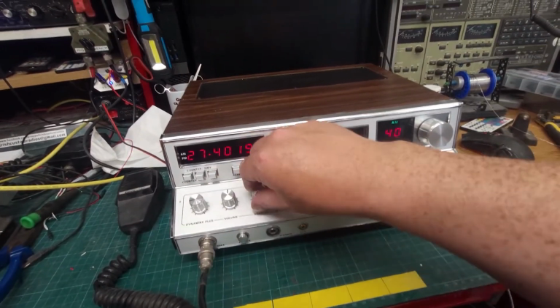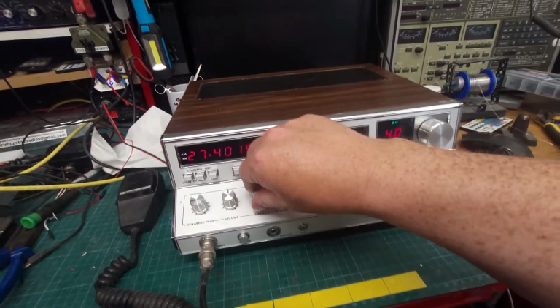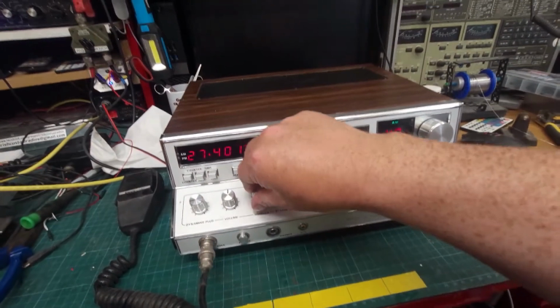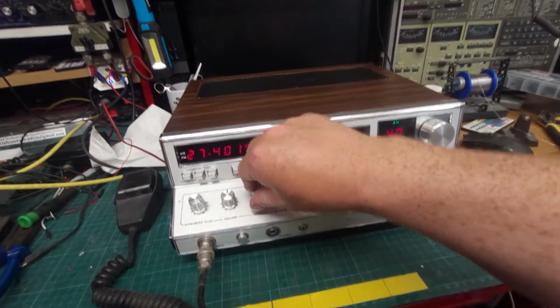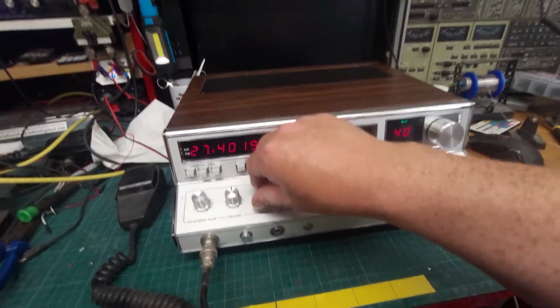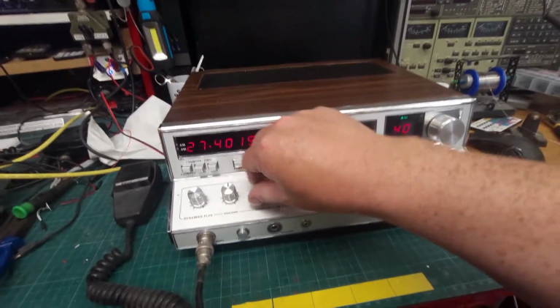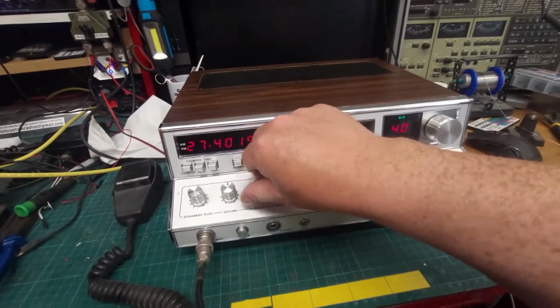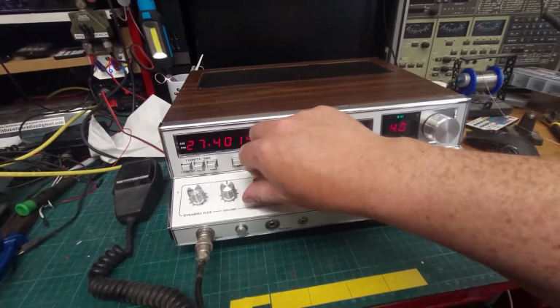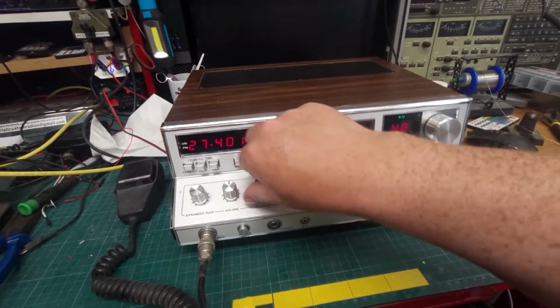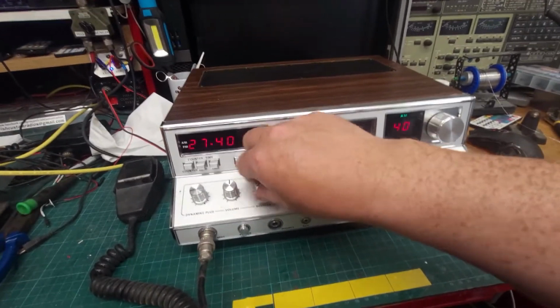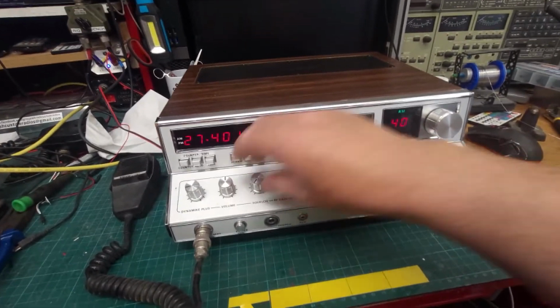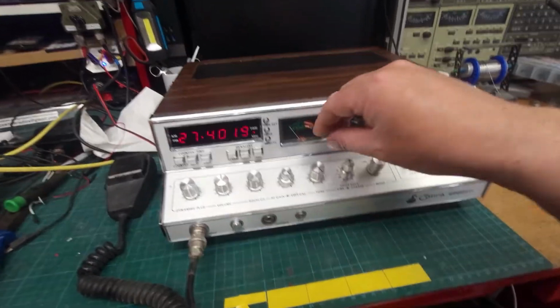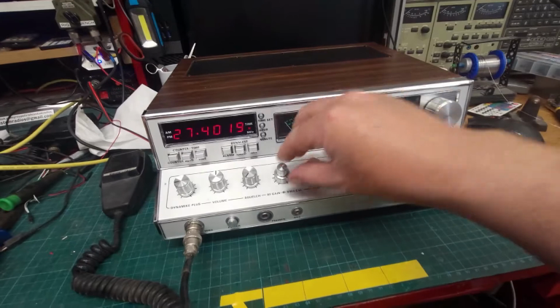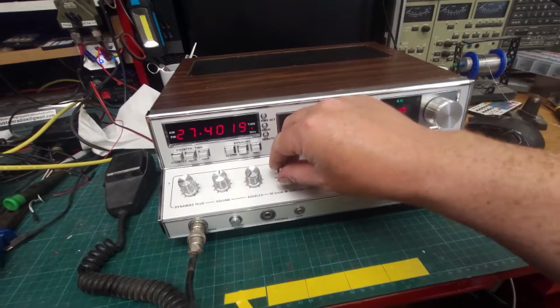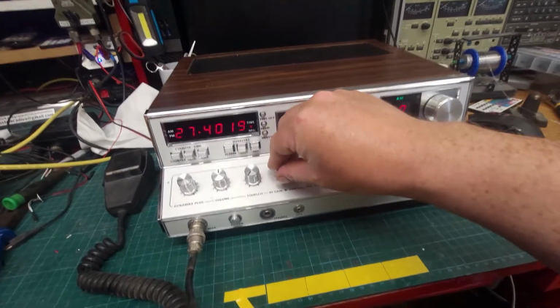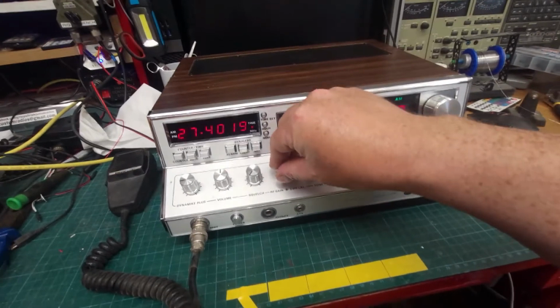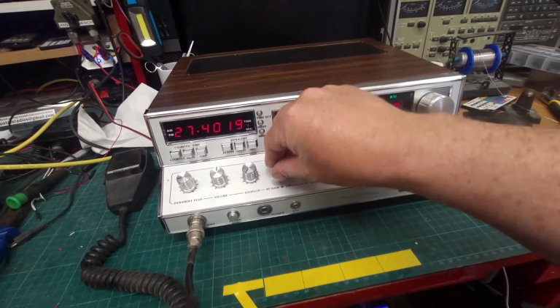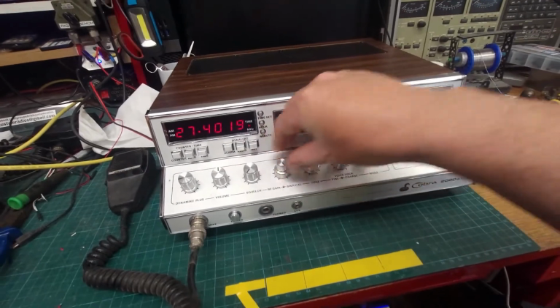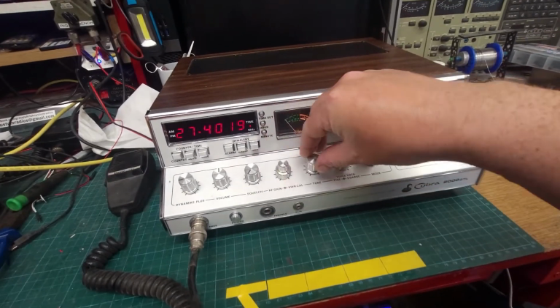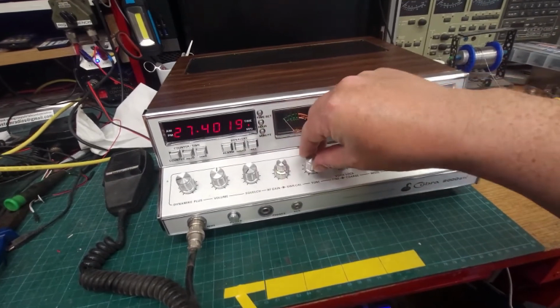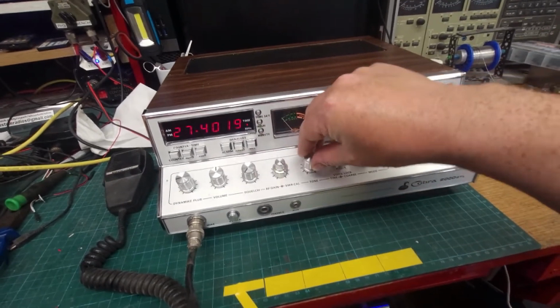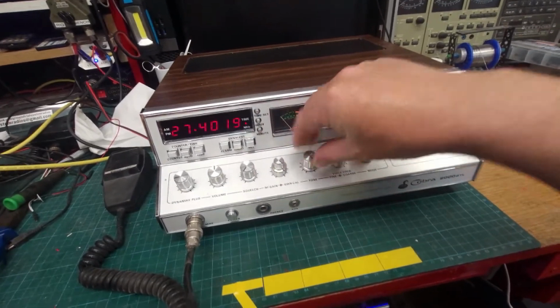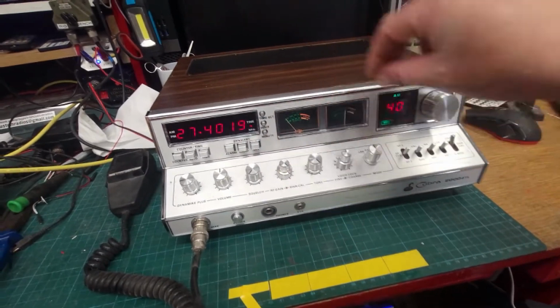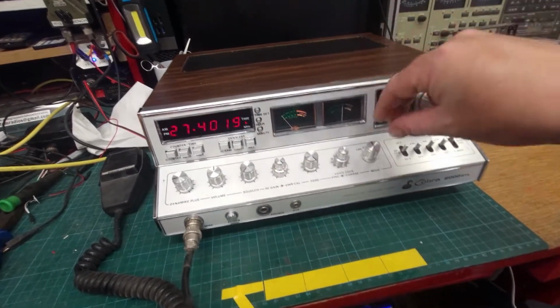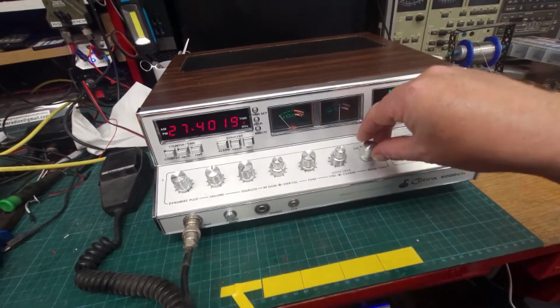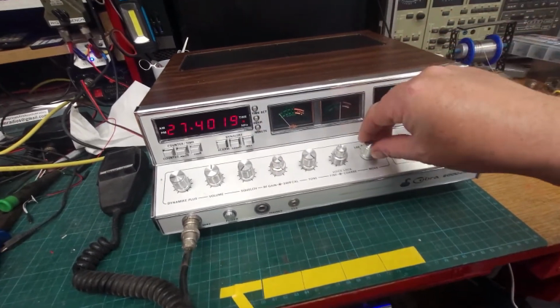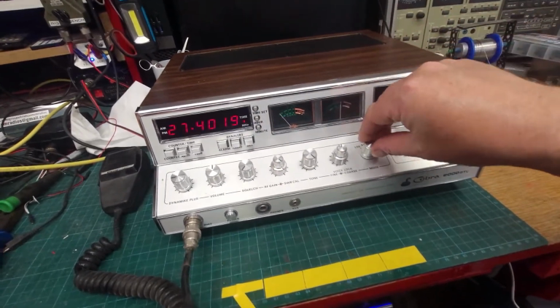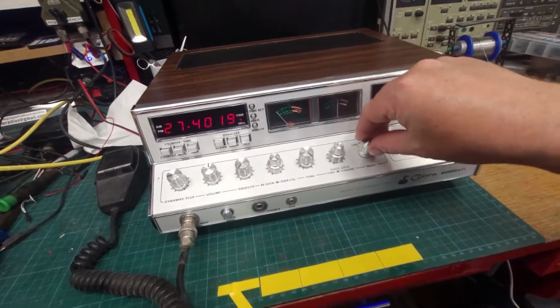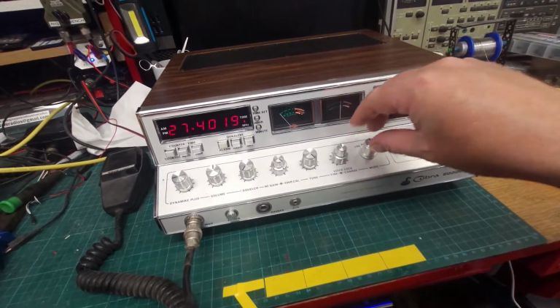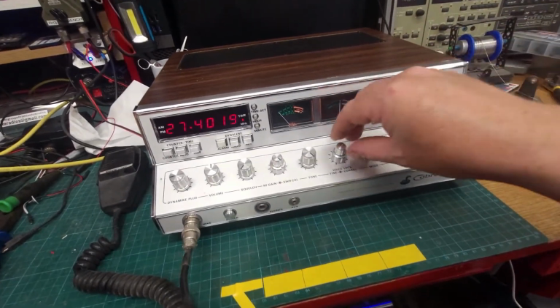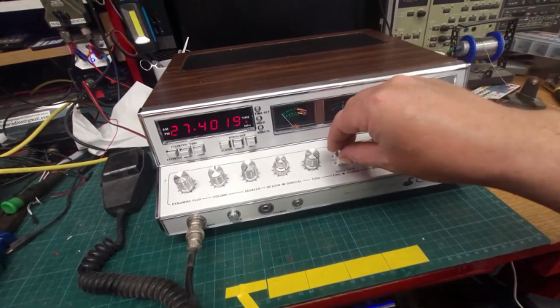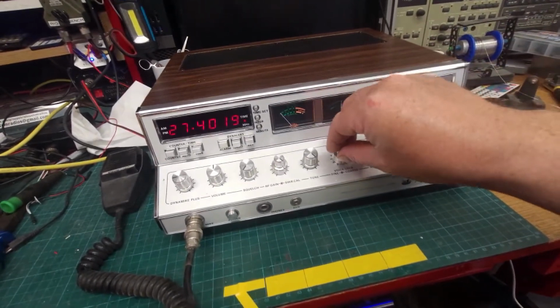Dirty controls. They're all tight, which is good.